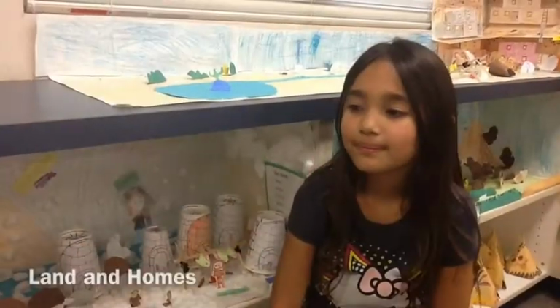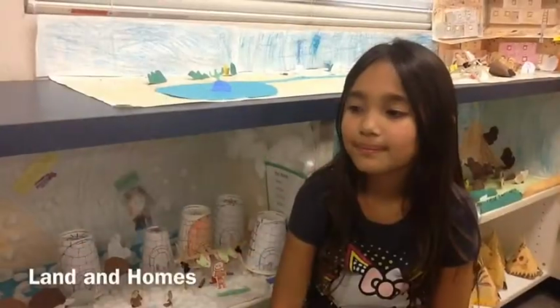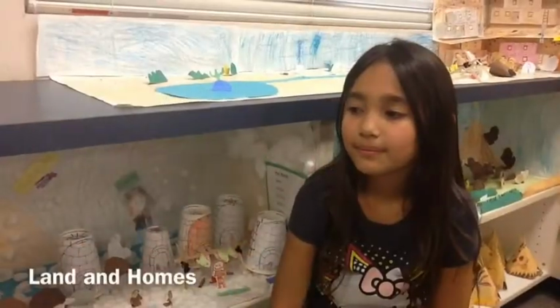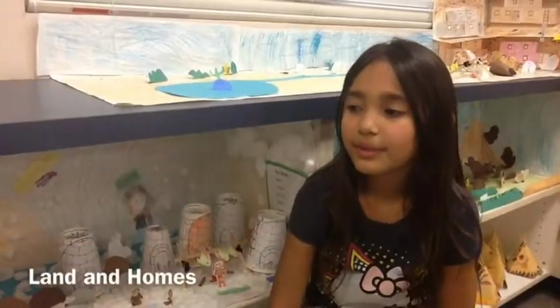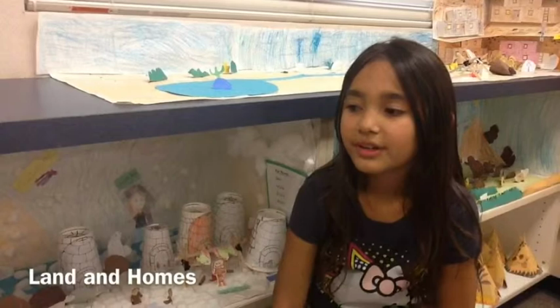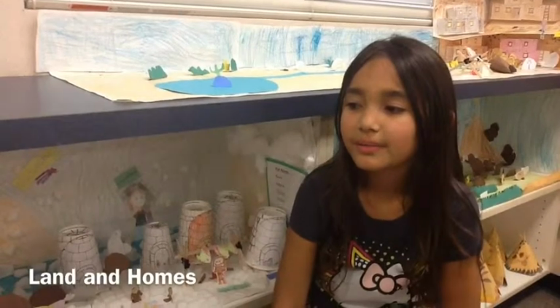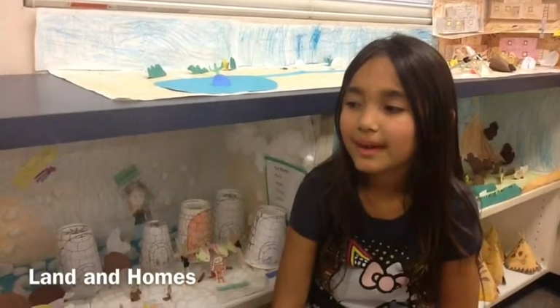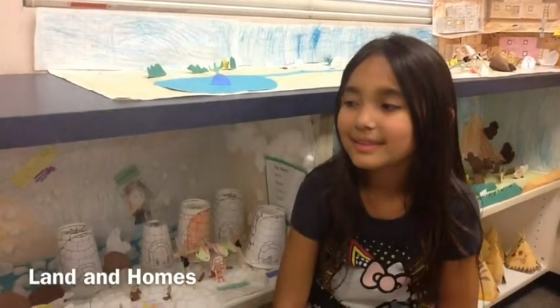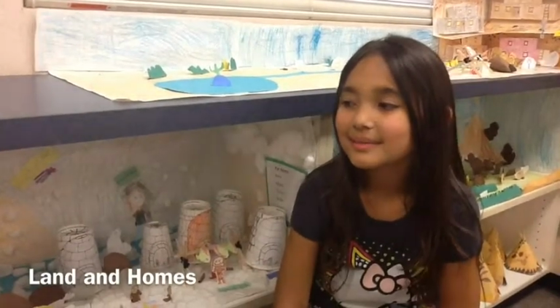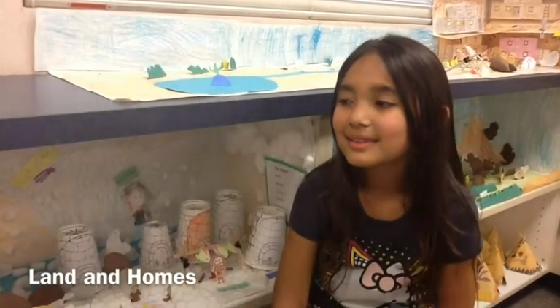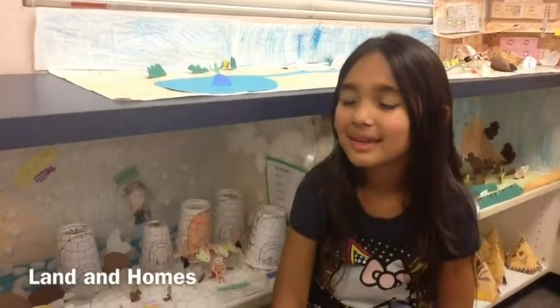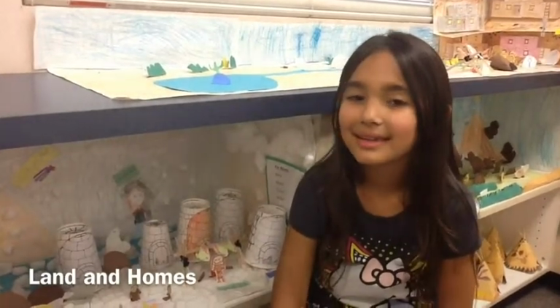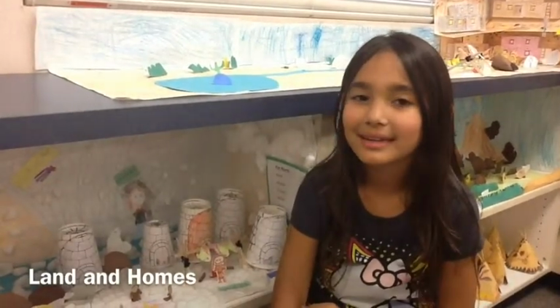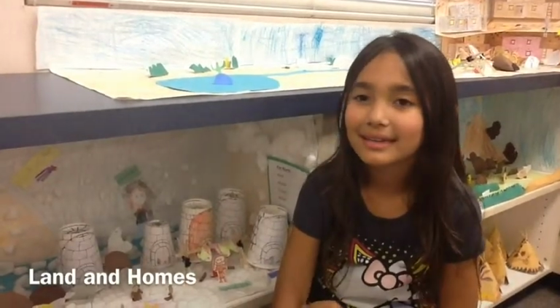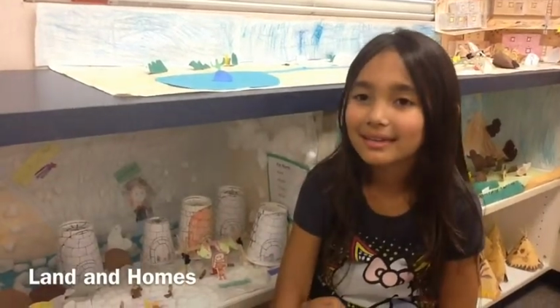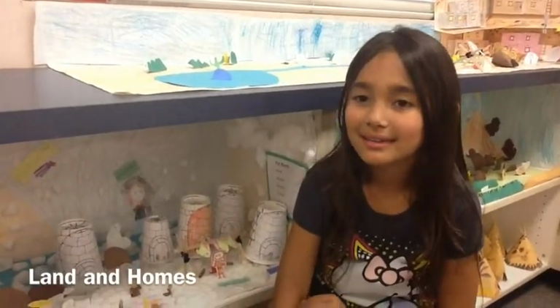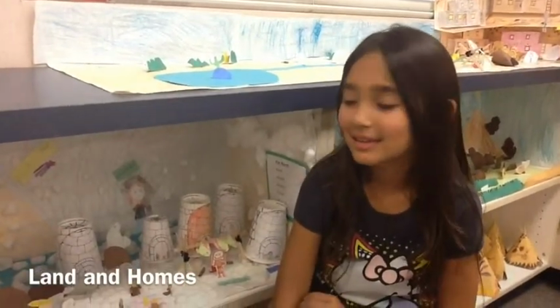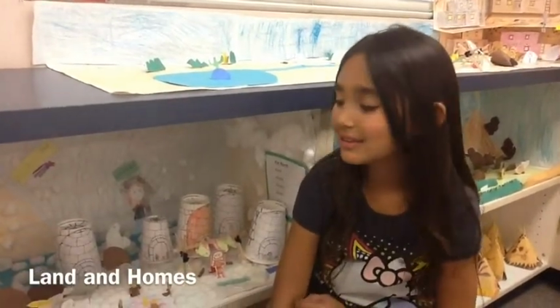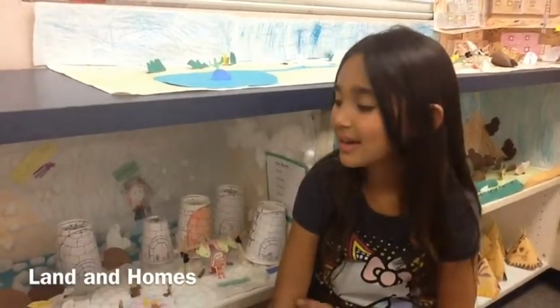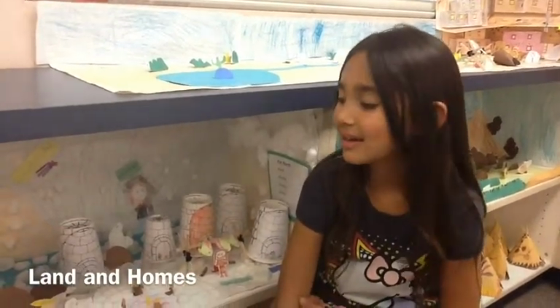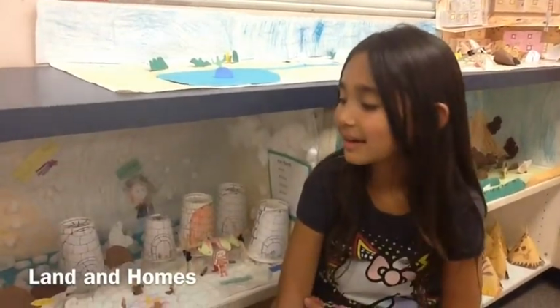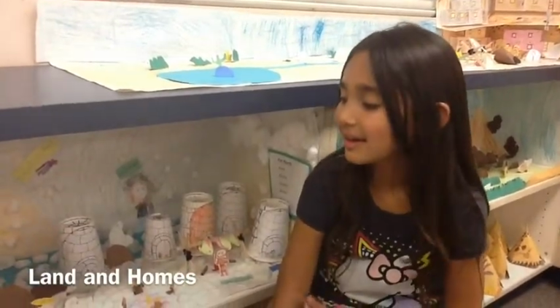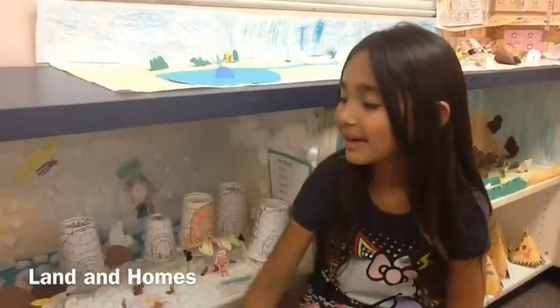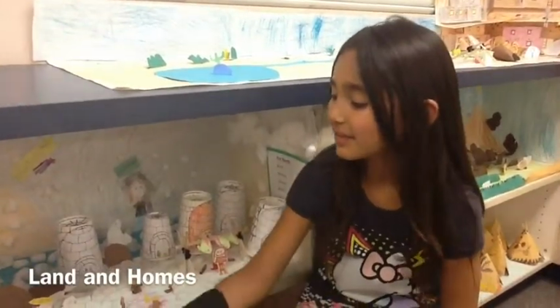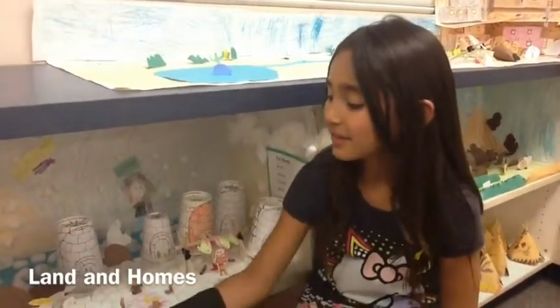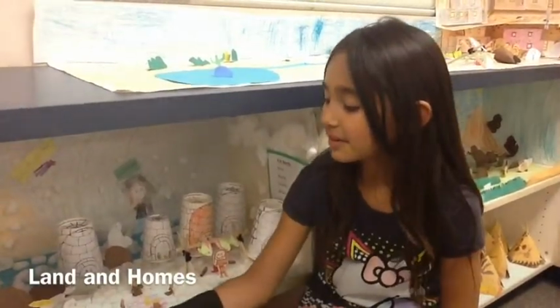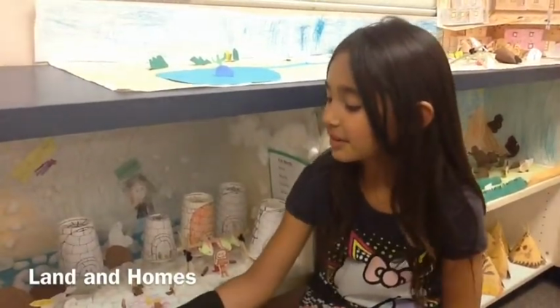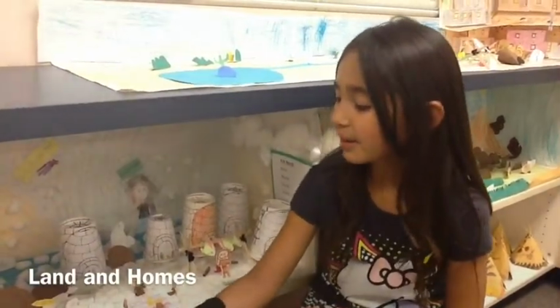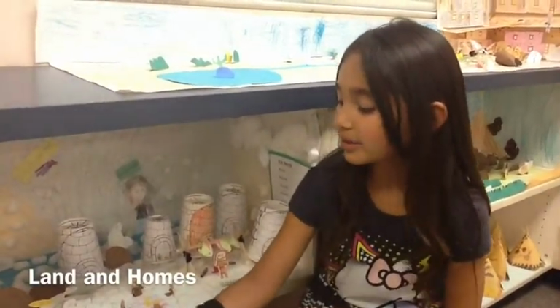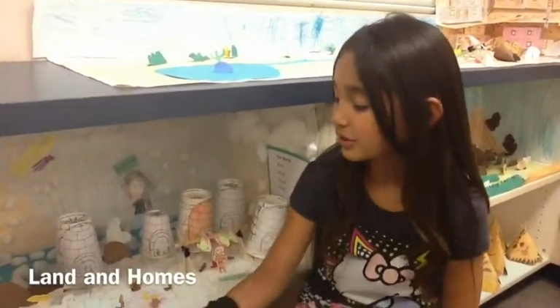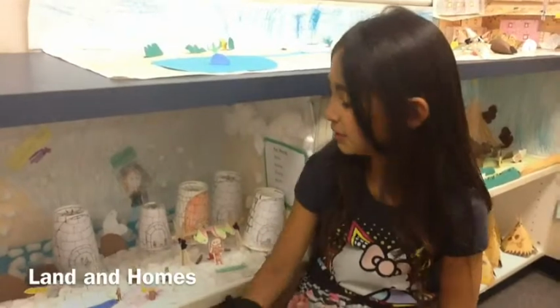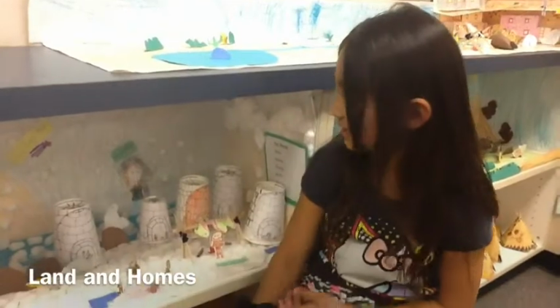My team is studying the tundra. It is very snowy and treeless.